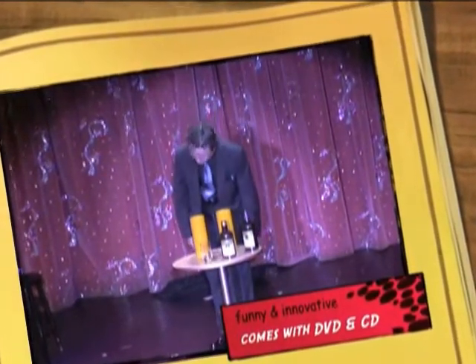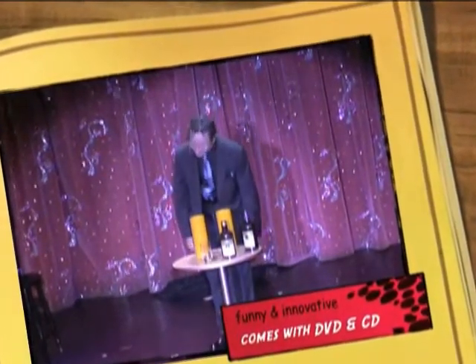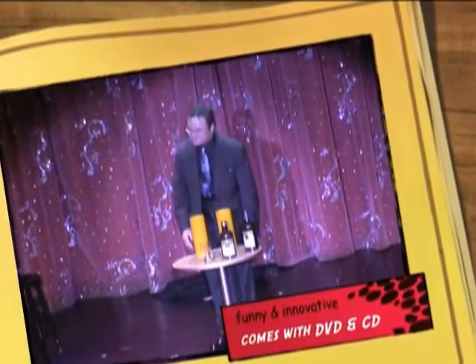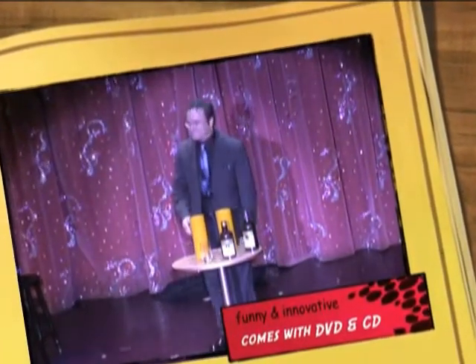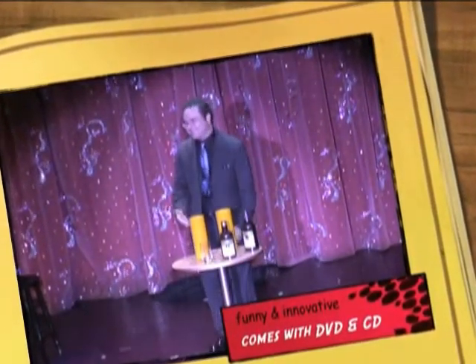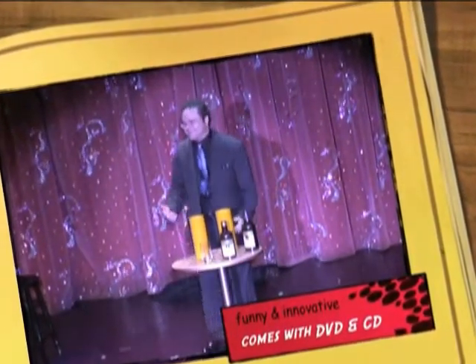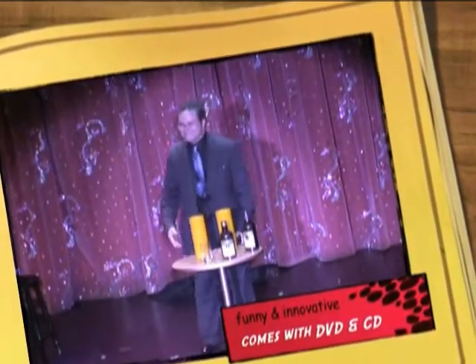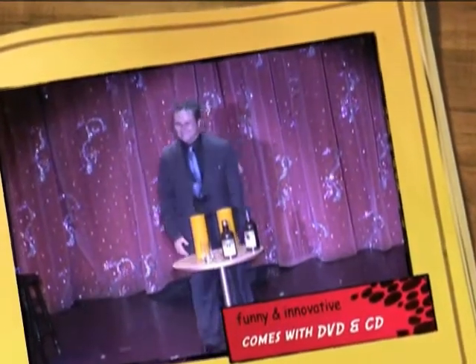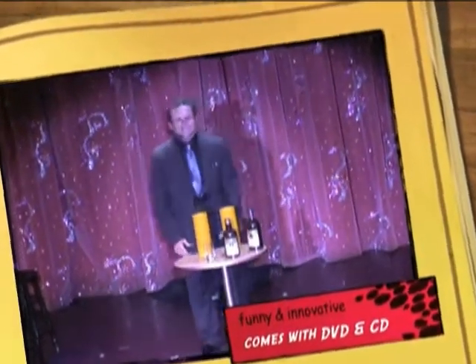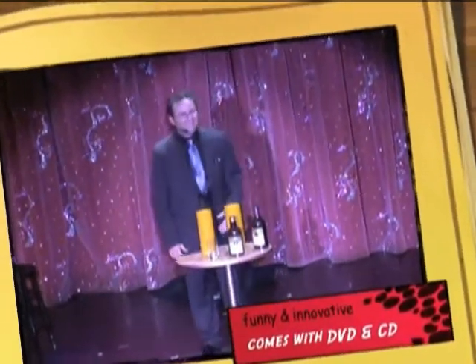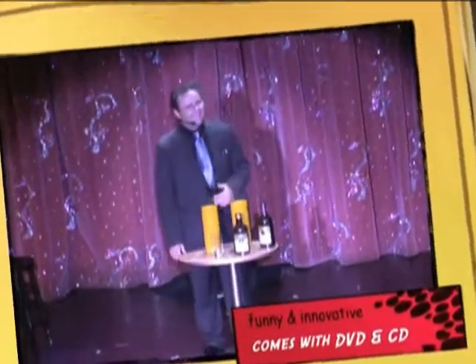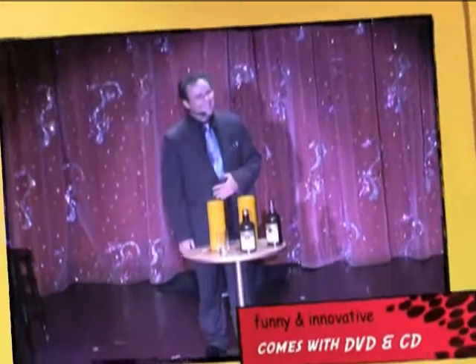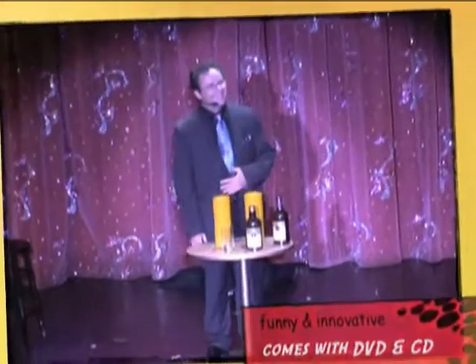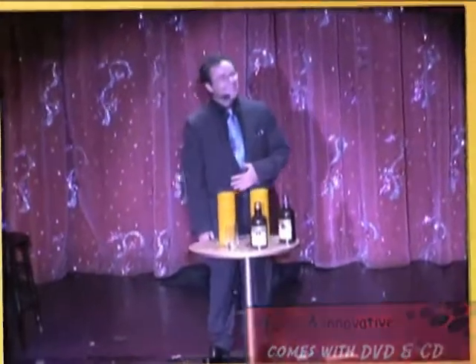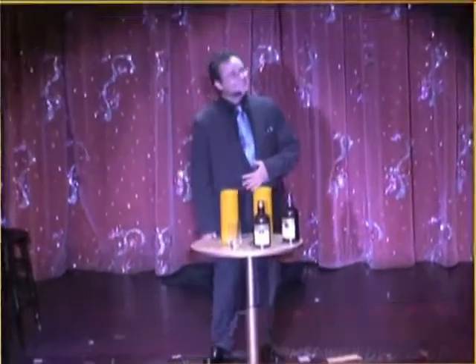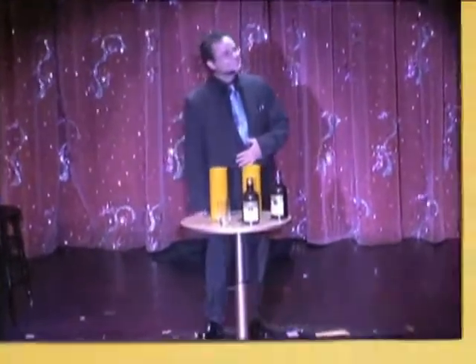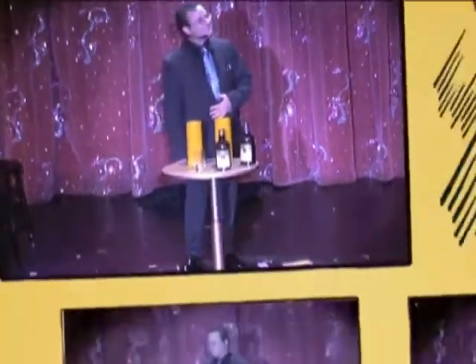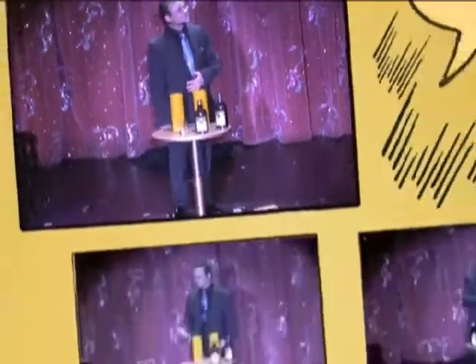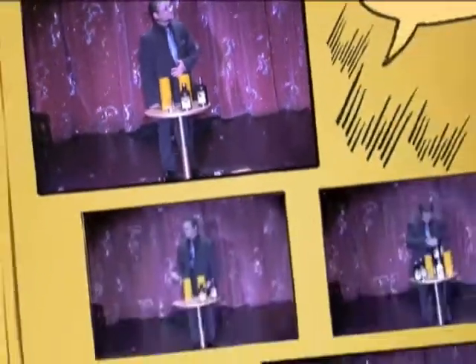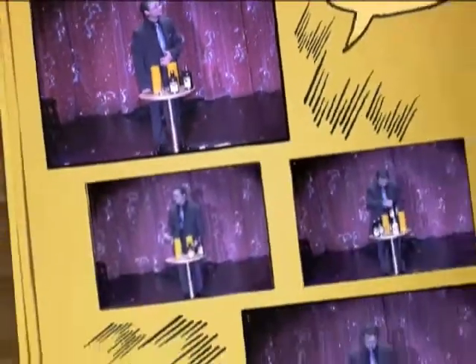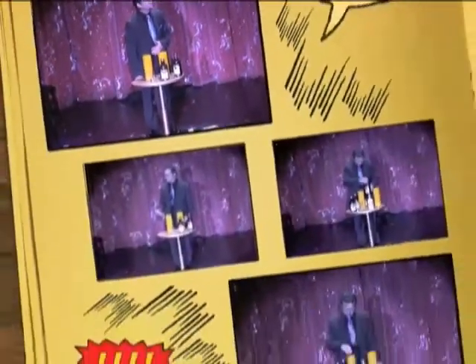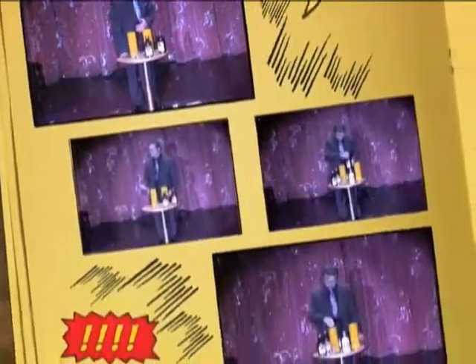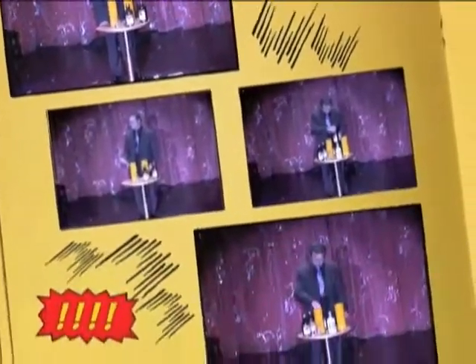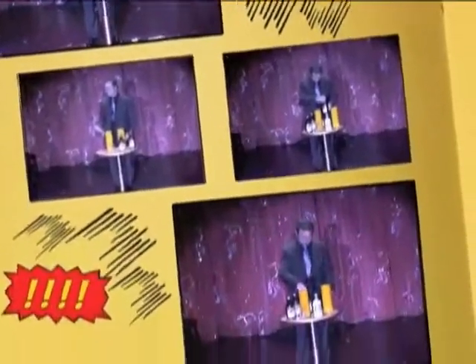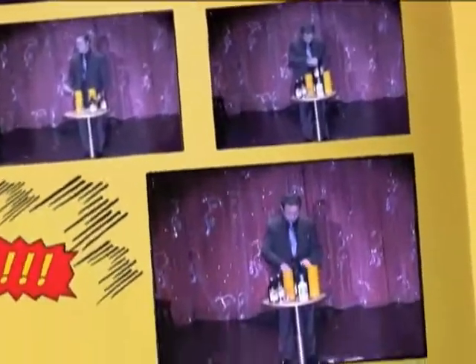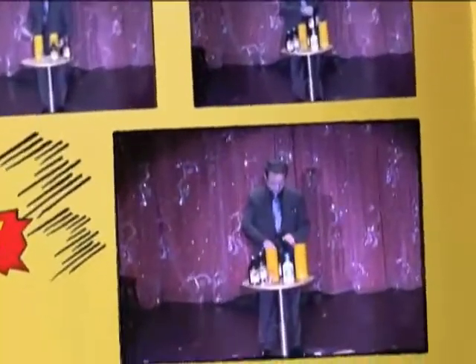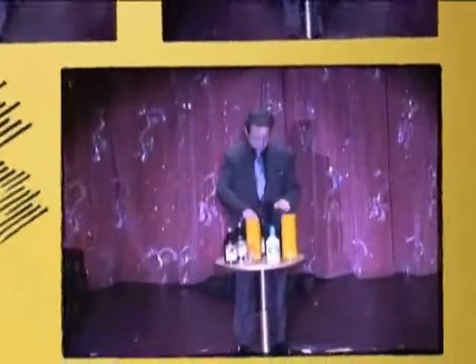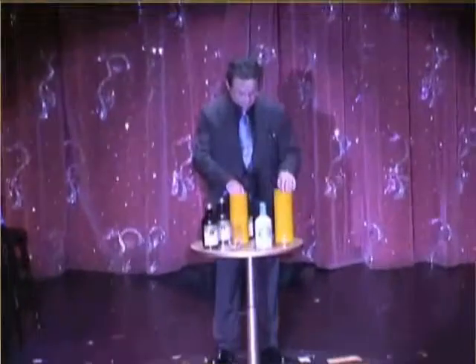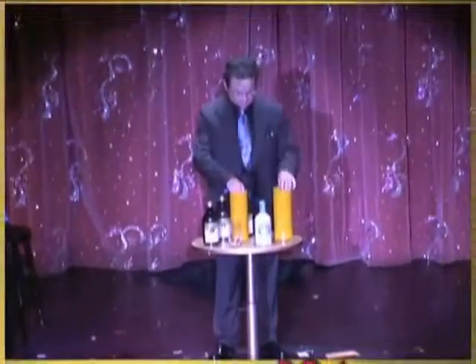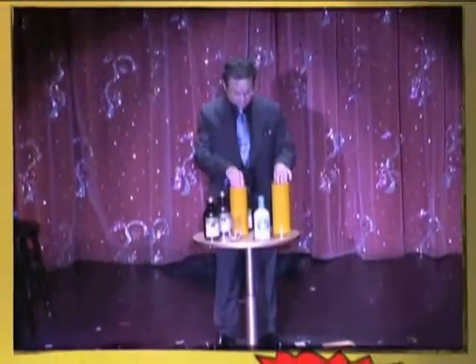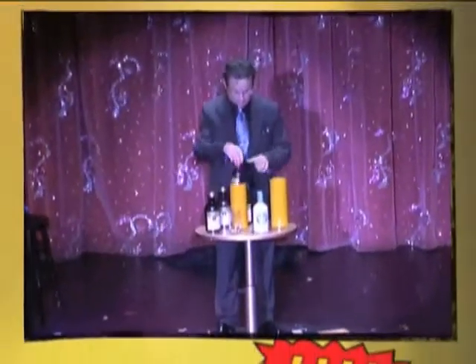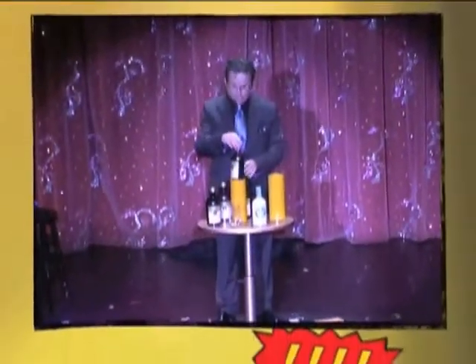My friends, you have just won the famous $100 bottle. You will need another bottle.